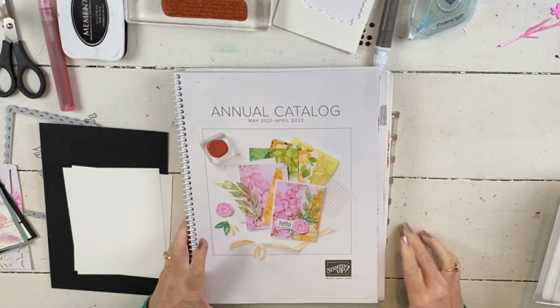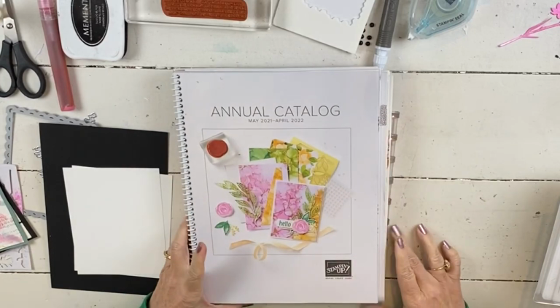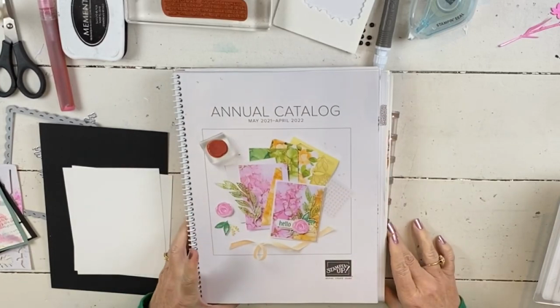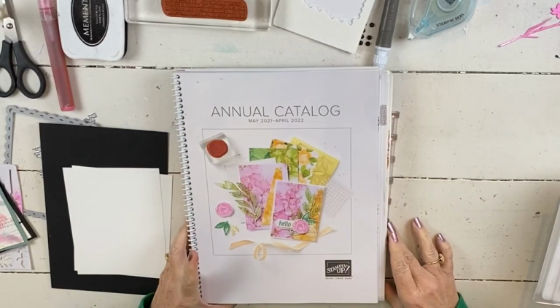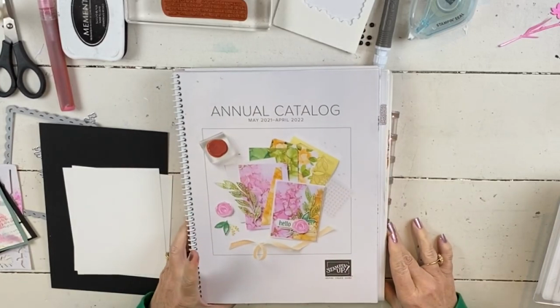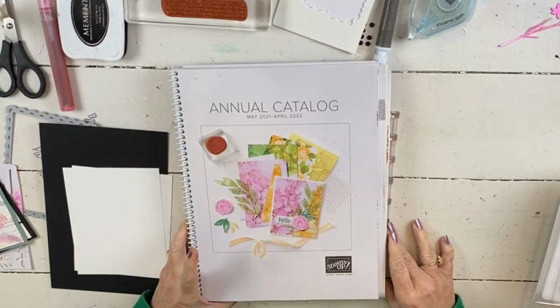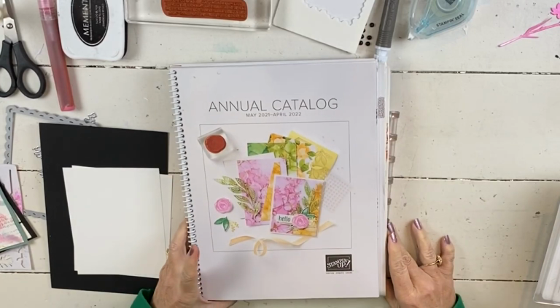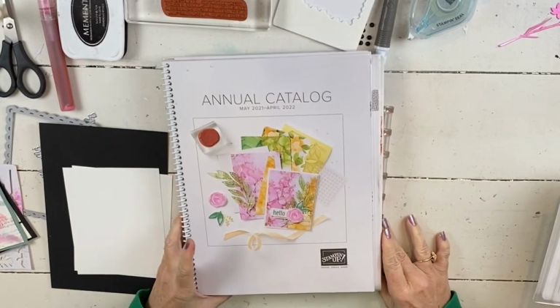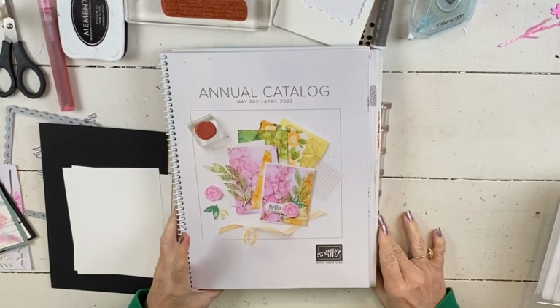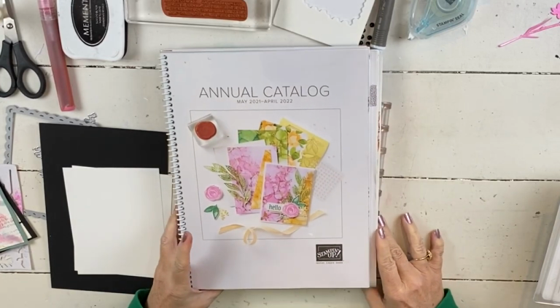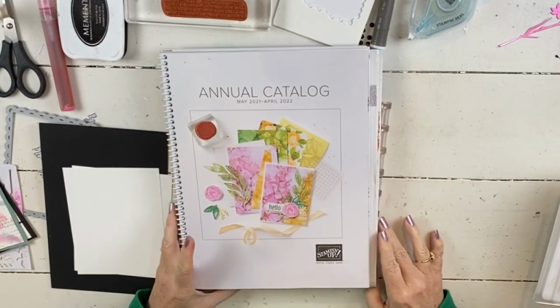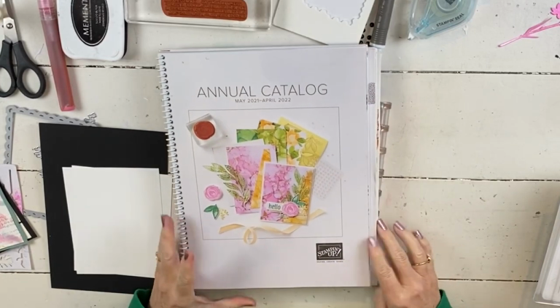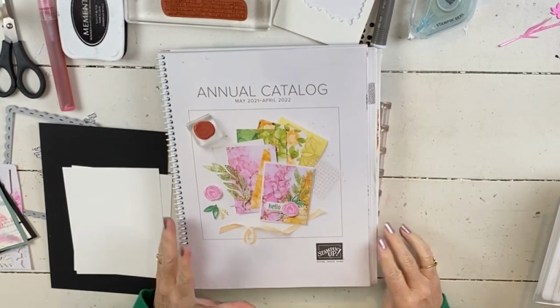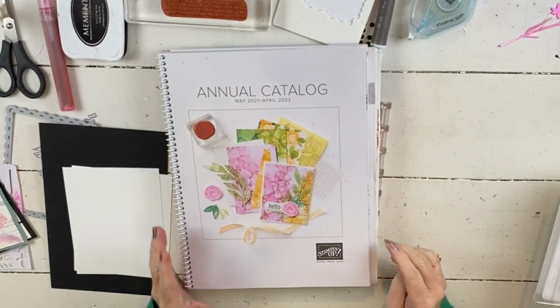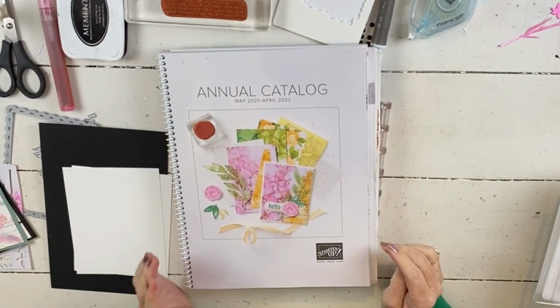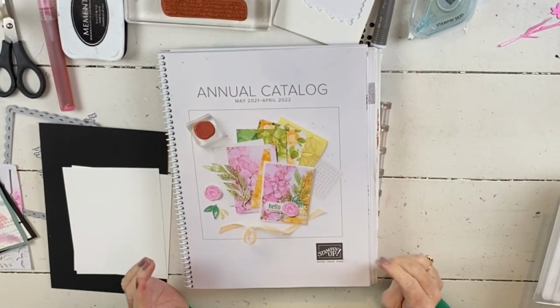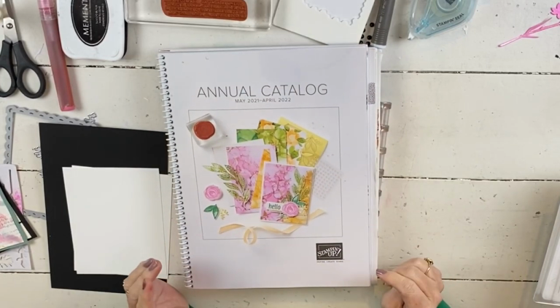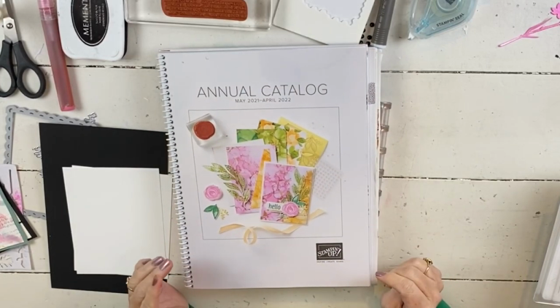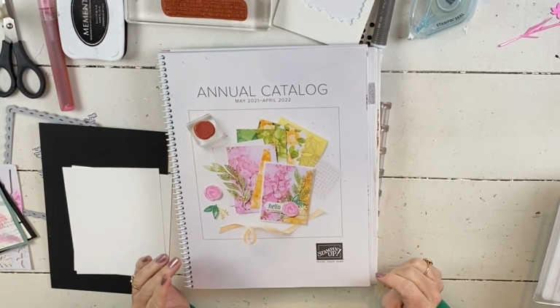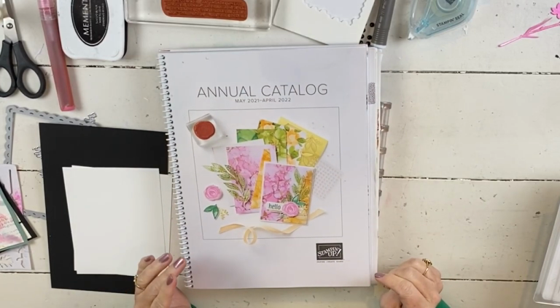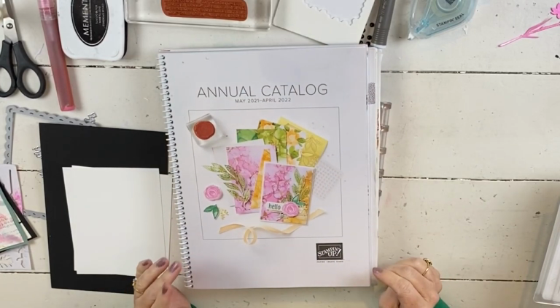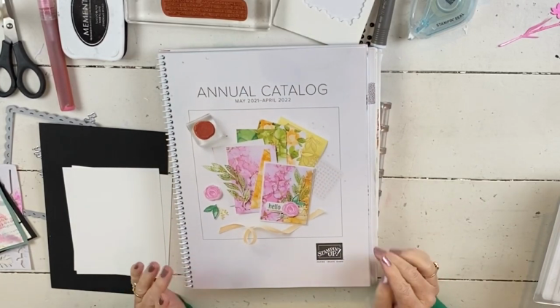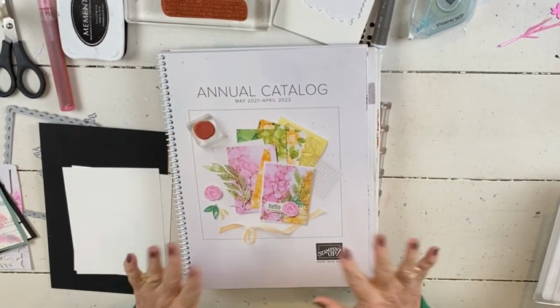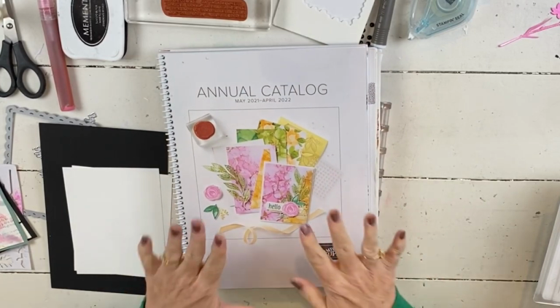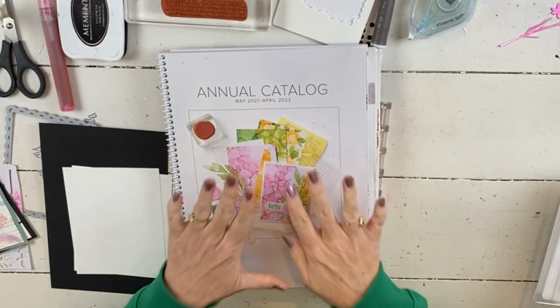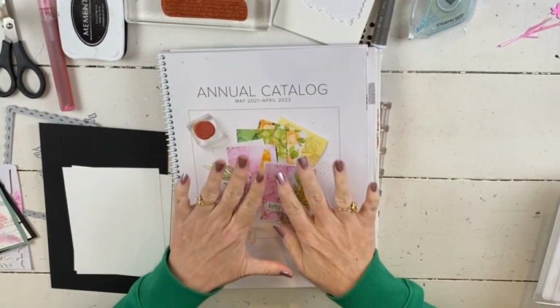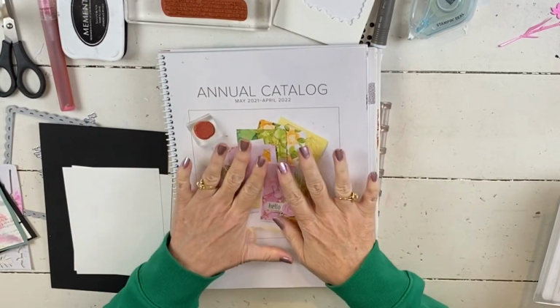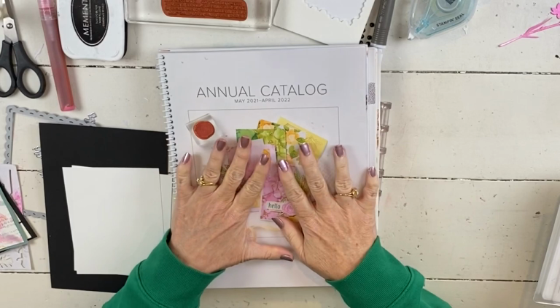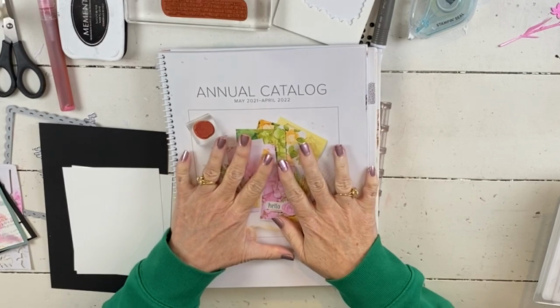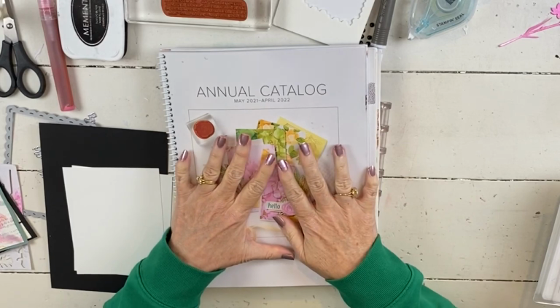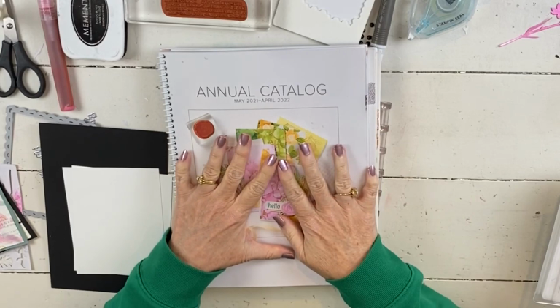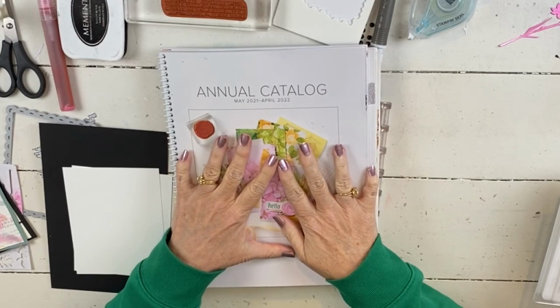Hi everybody. My name is Sheri. Welcome to my stamp studio. I have a really fun project for you today.